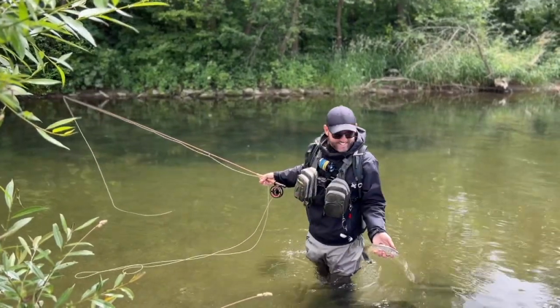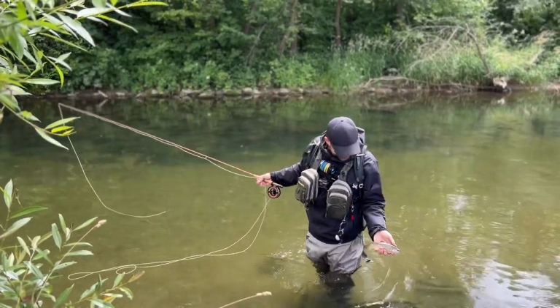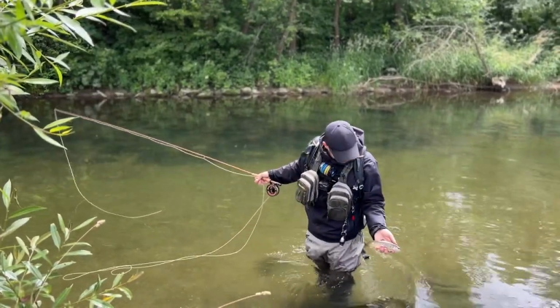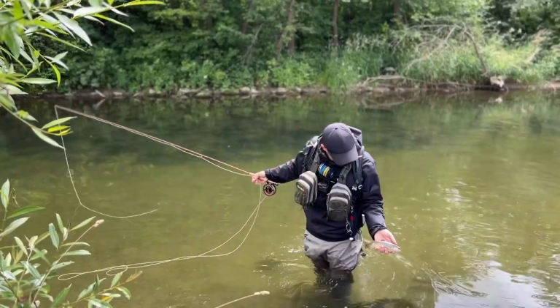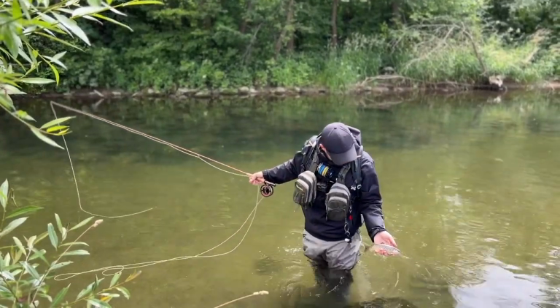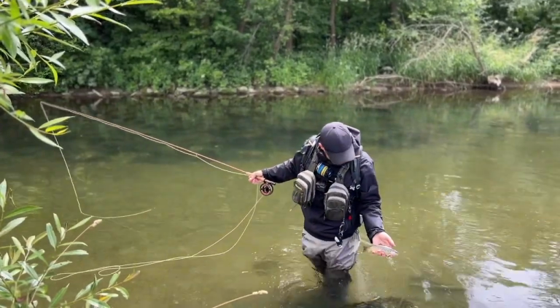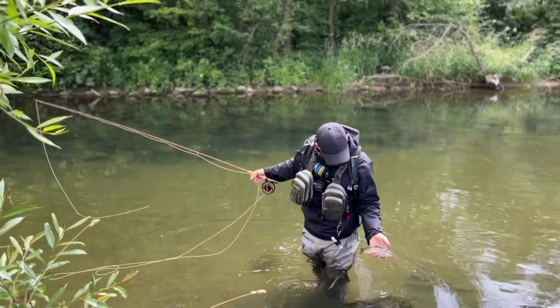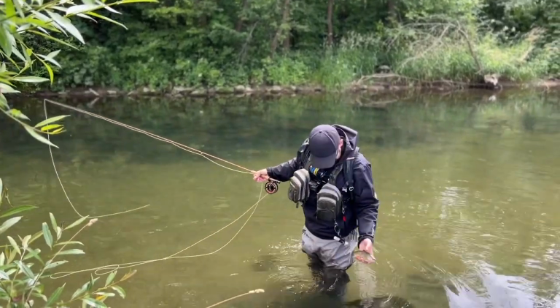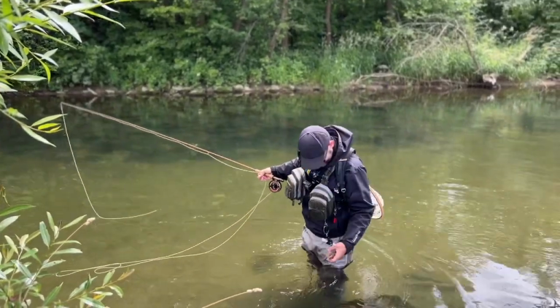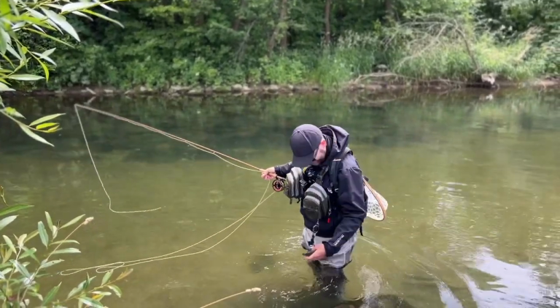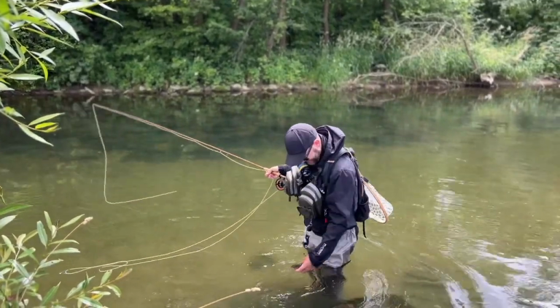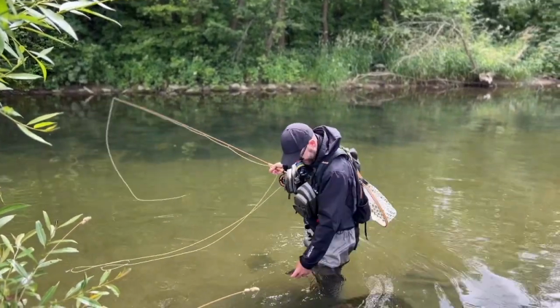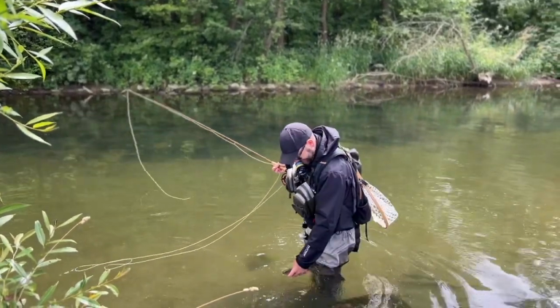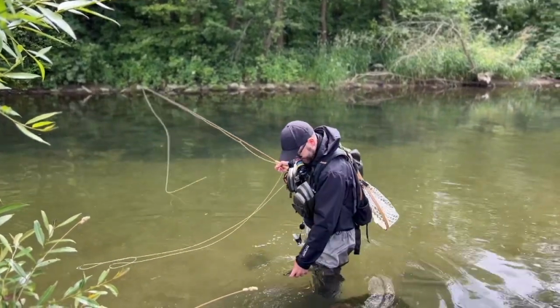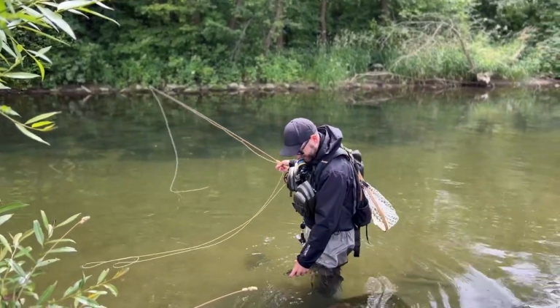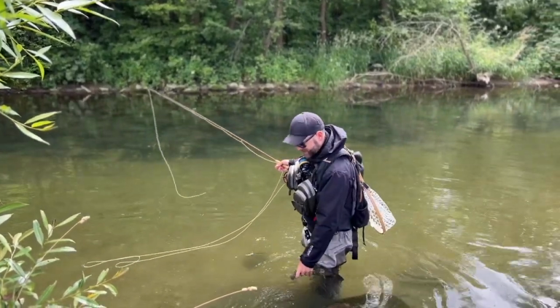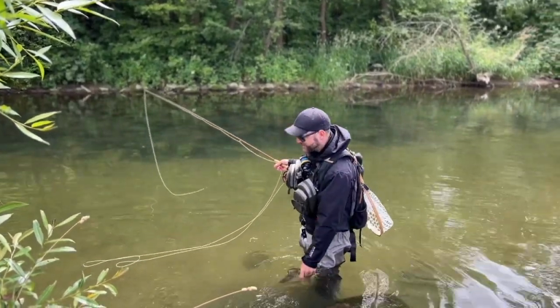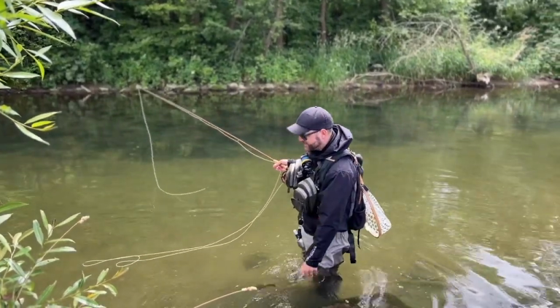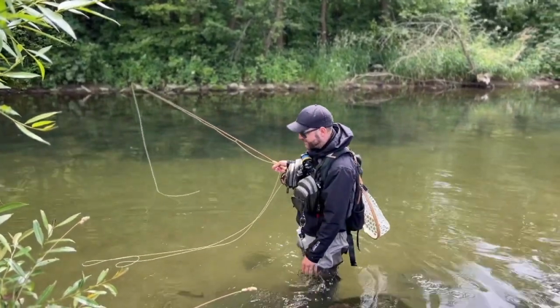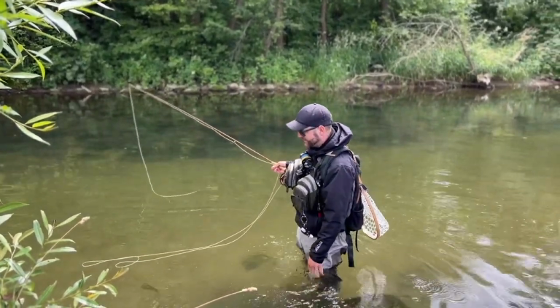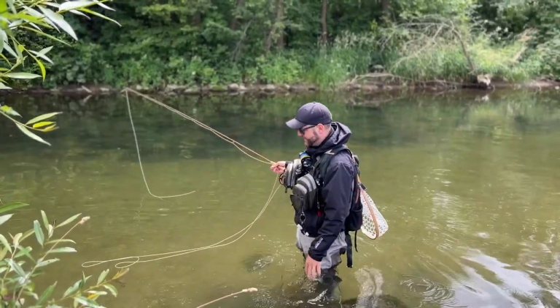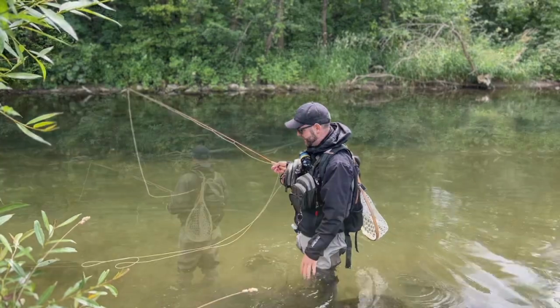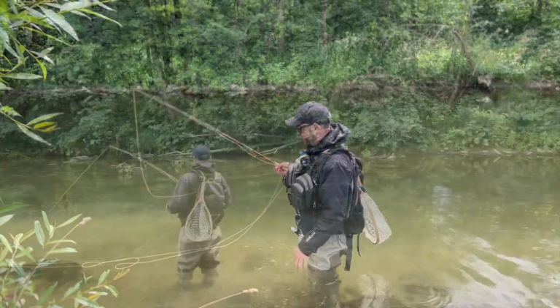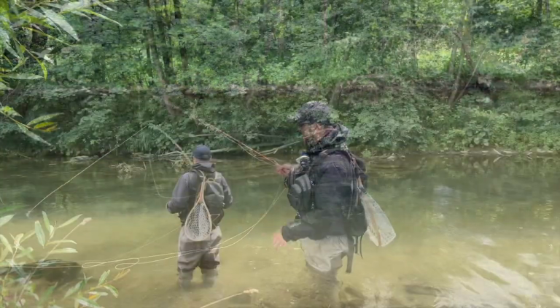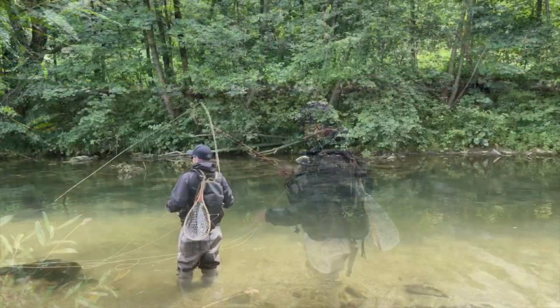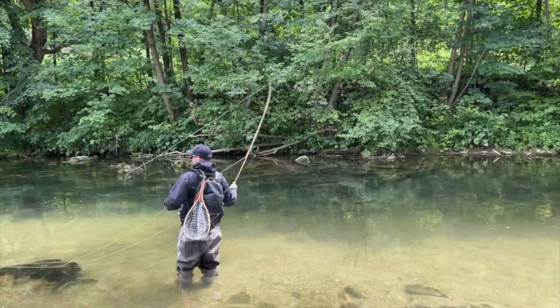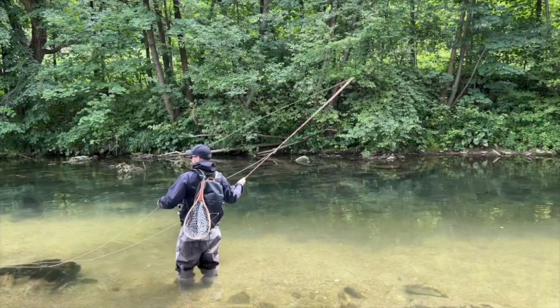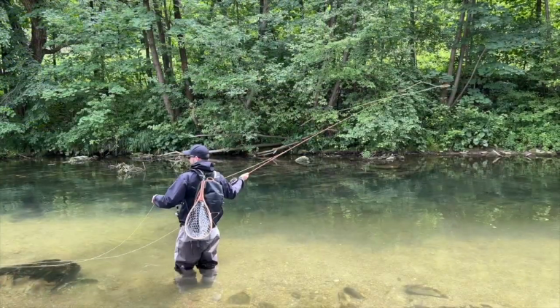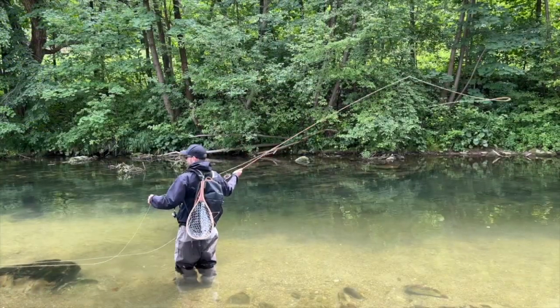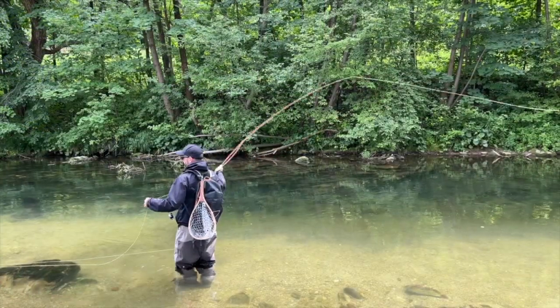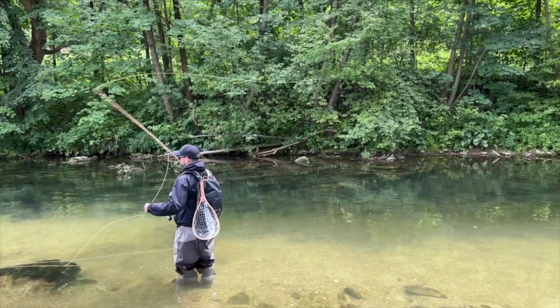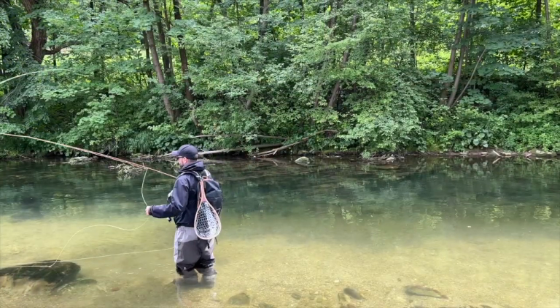Check that guy out. Nice. So they like this fly too. There you go, there you go.